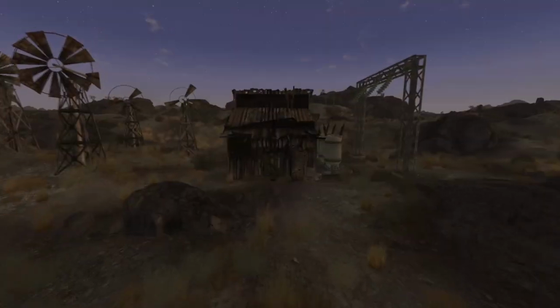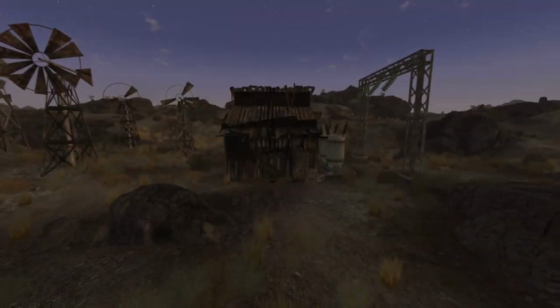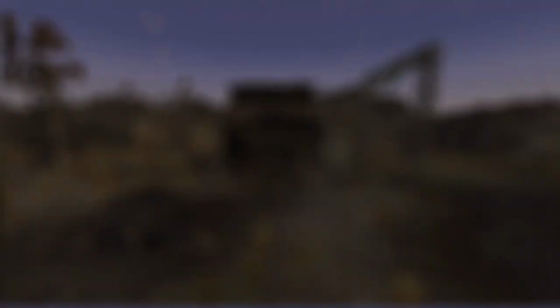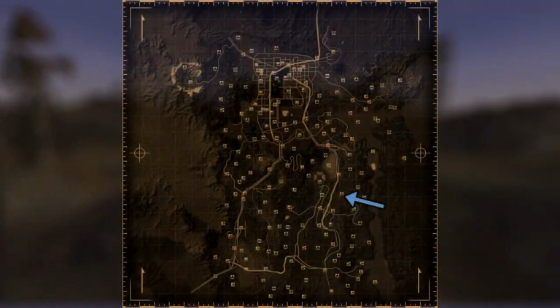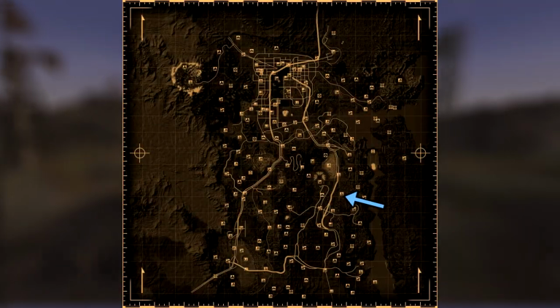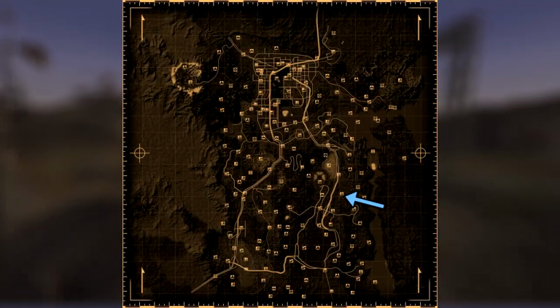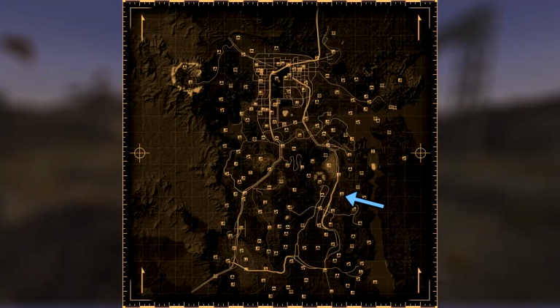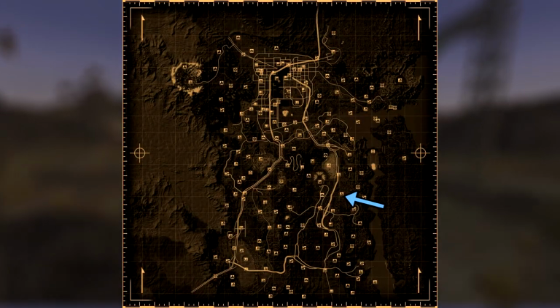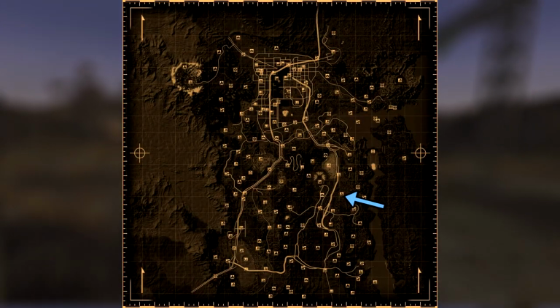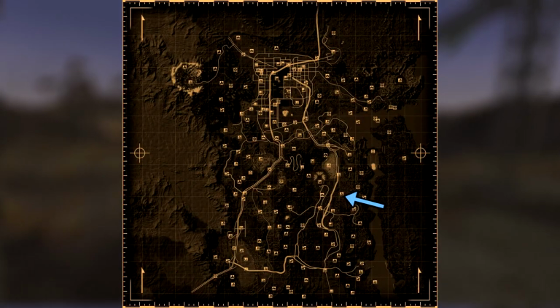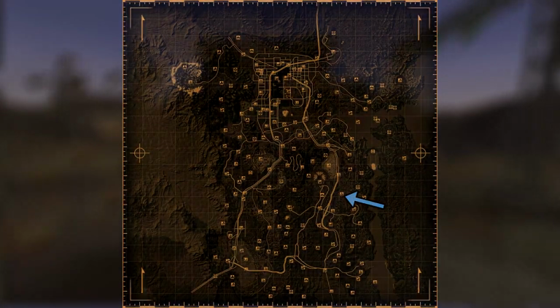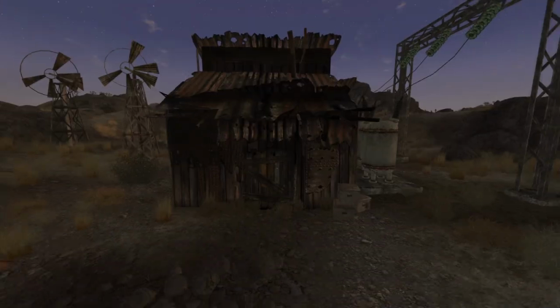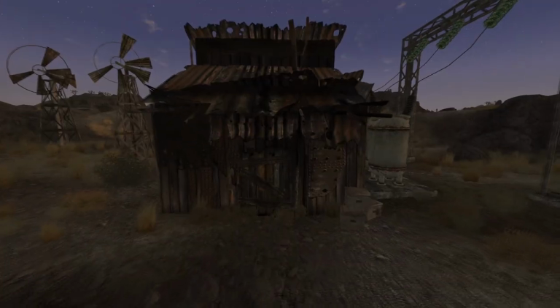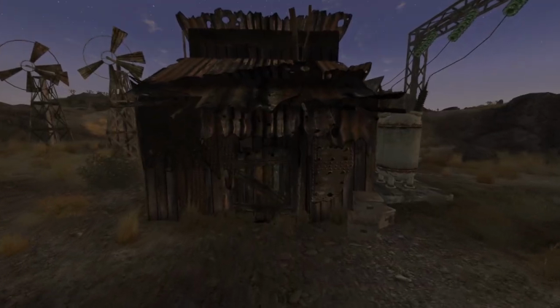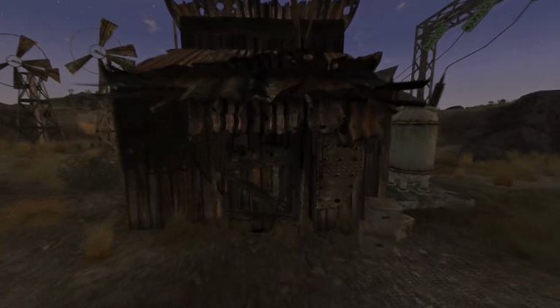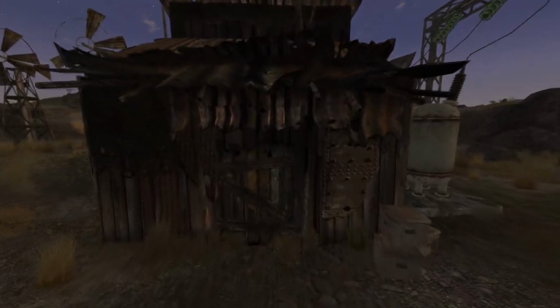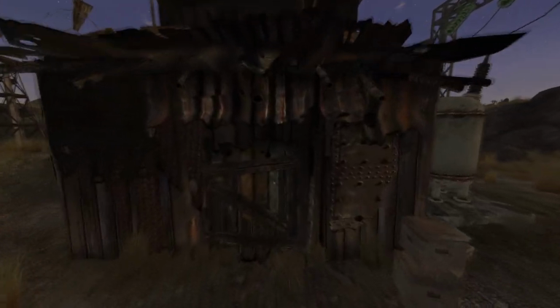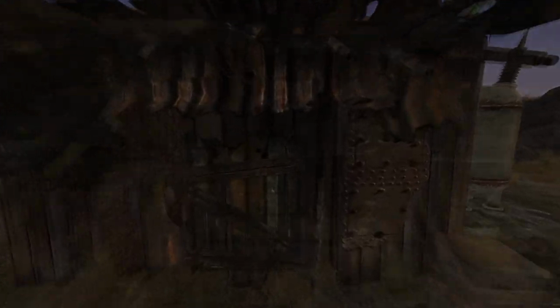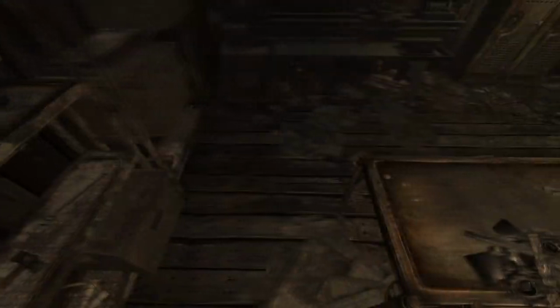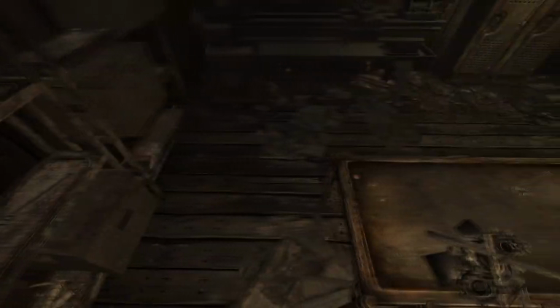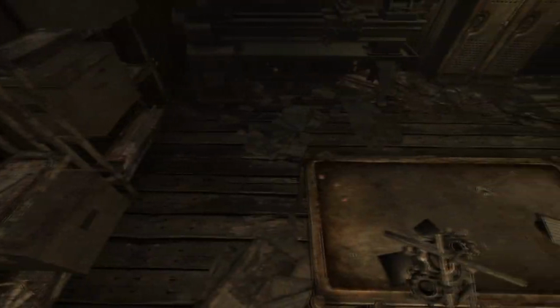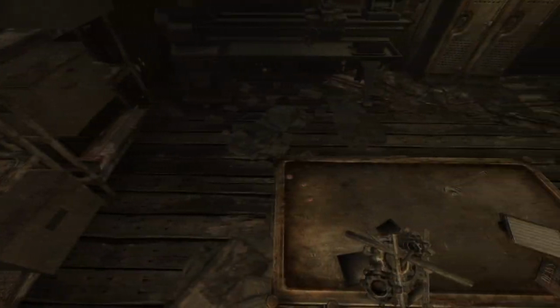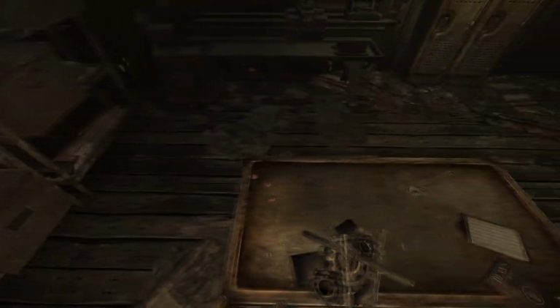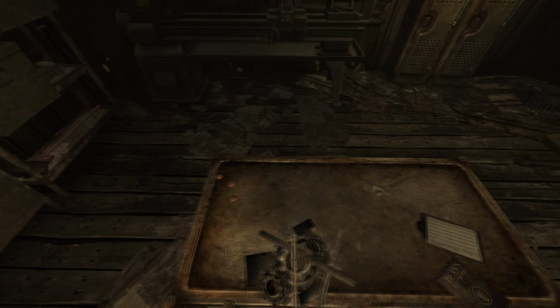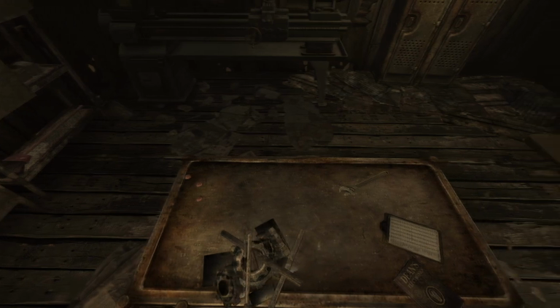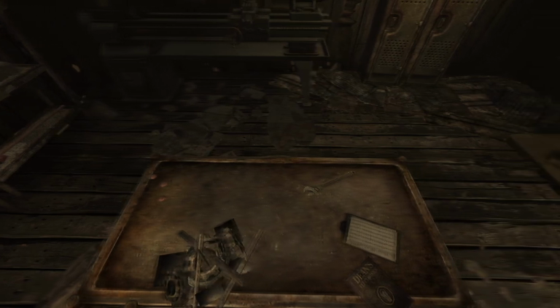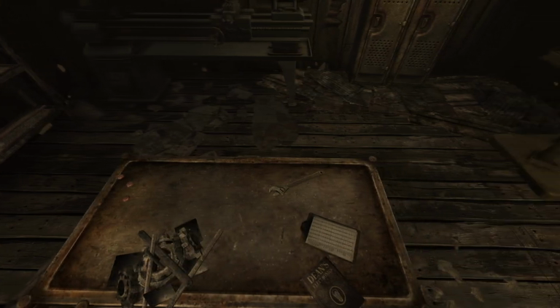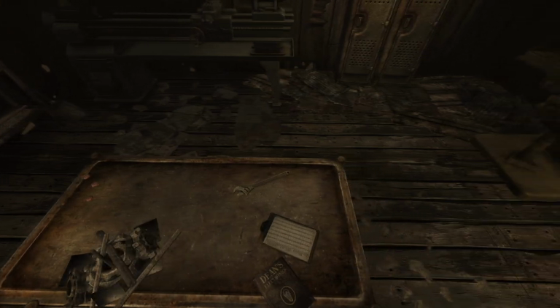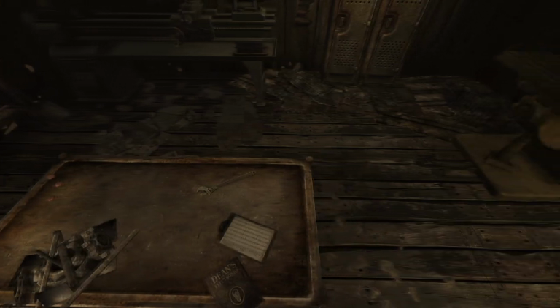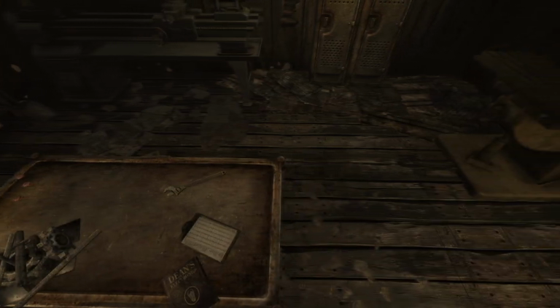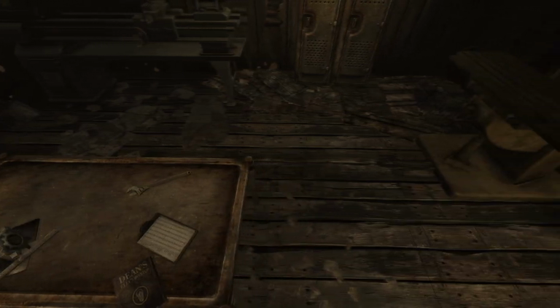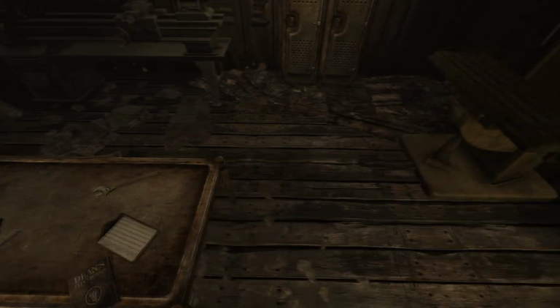Next is the Southern Nevada Wind Farm. Make your way into the shack and on a table next to some scrap metal will be the cap.